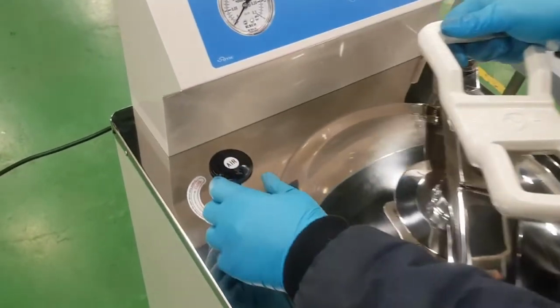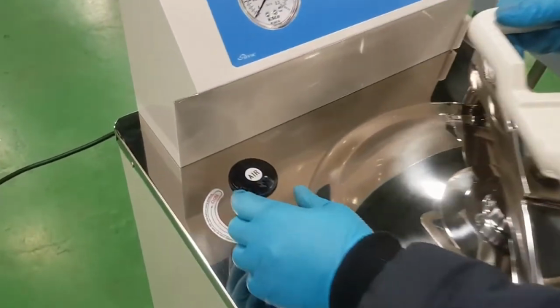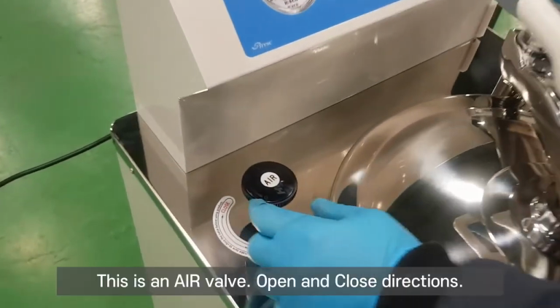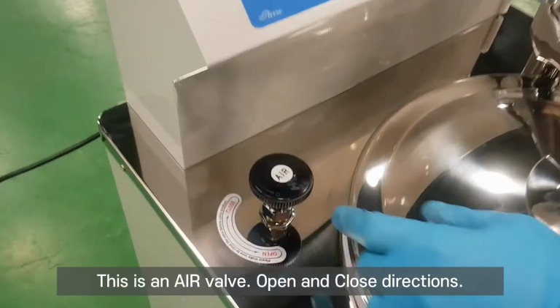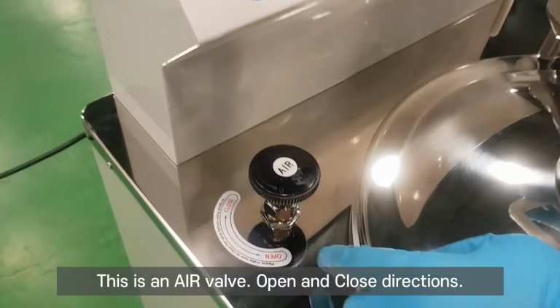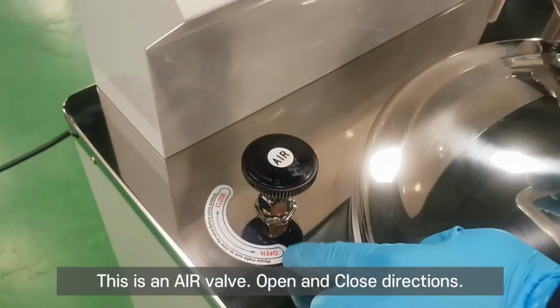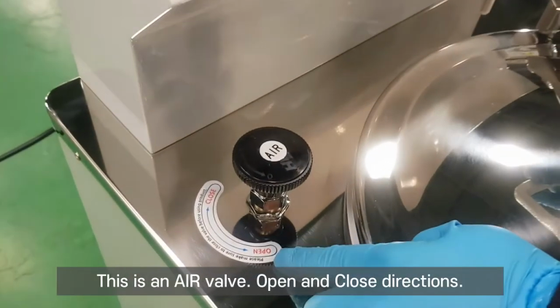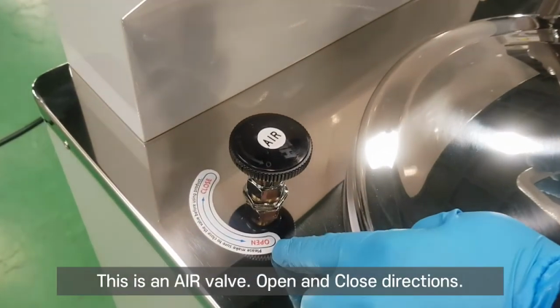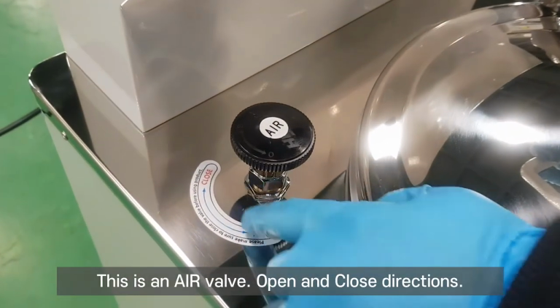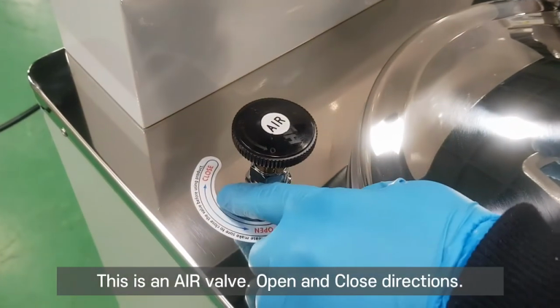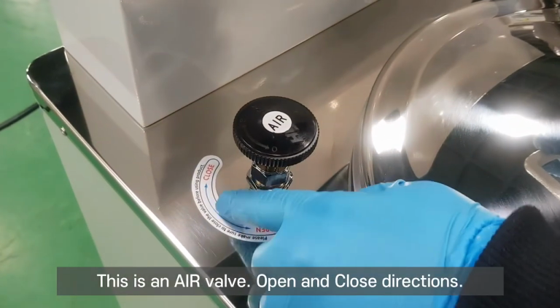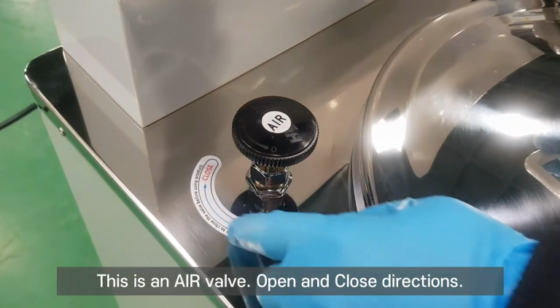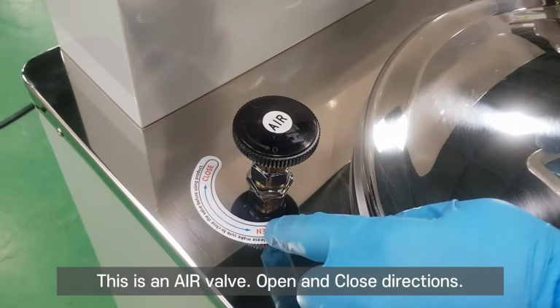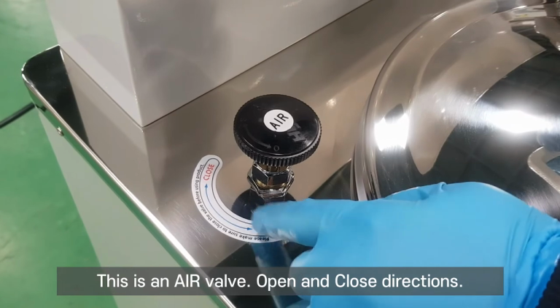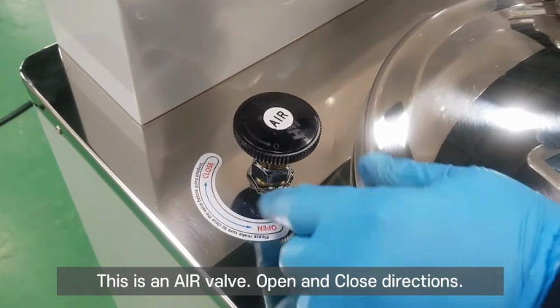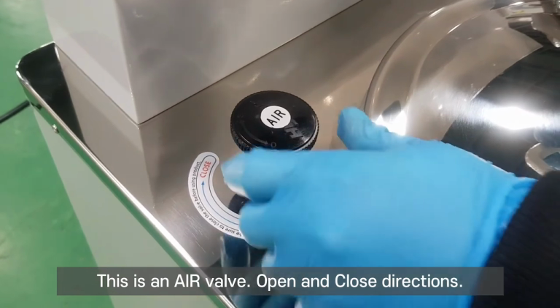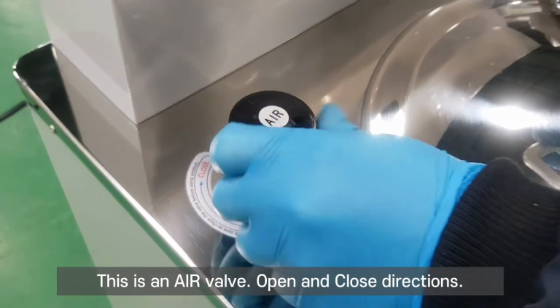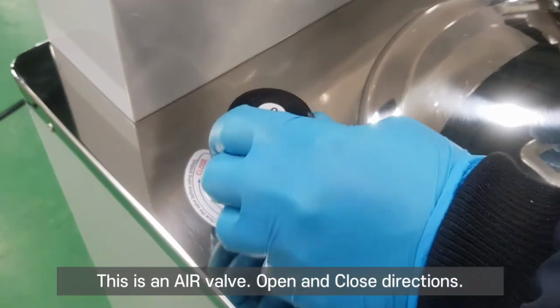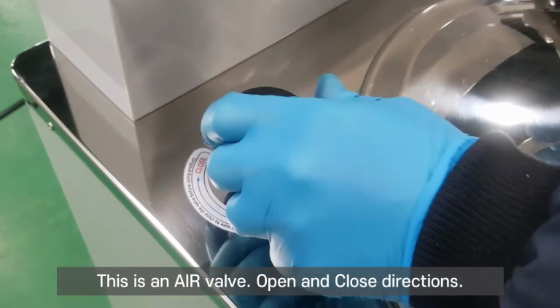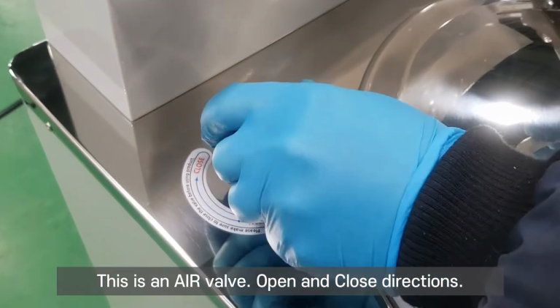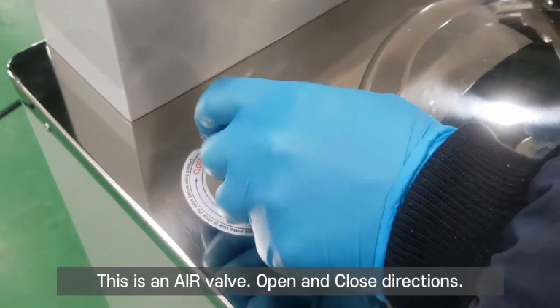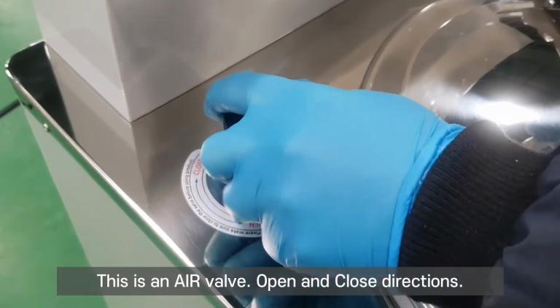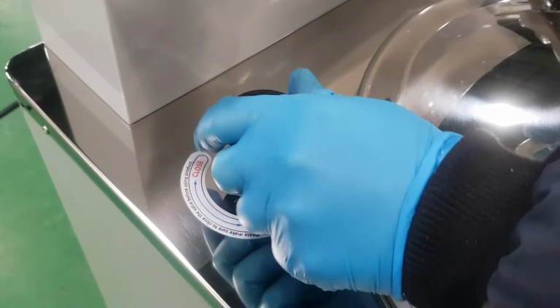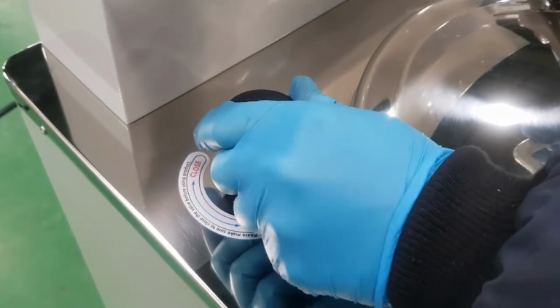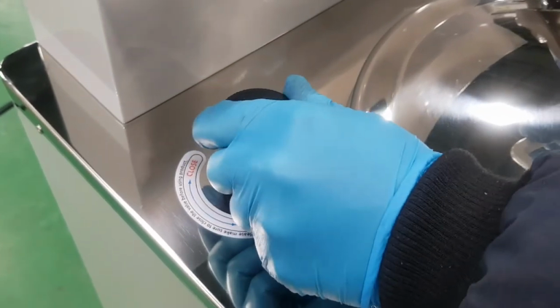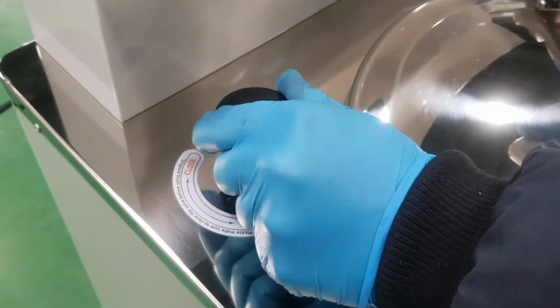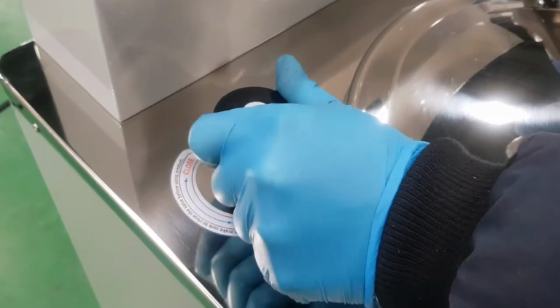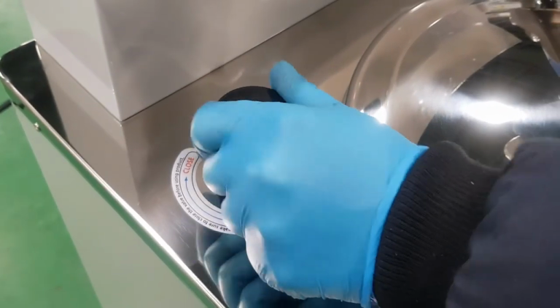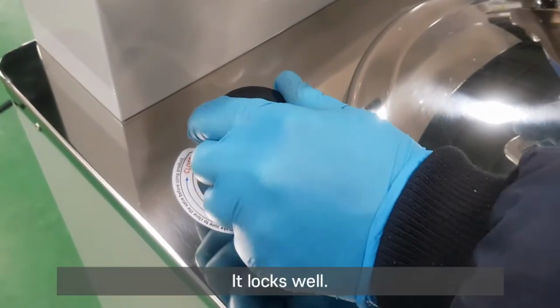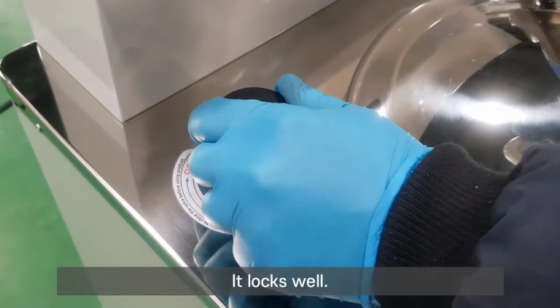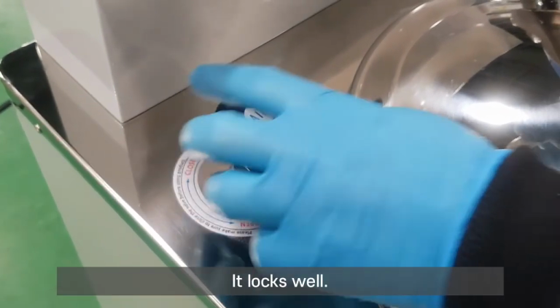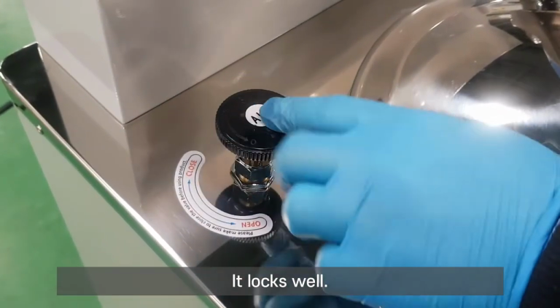This is an air valve. Open and close direction. It locks well.